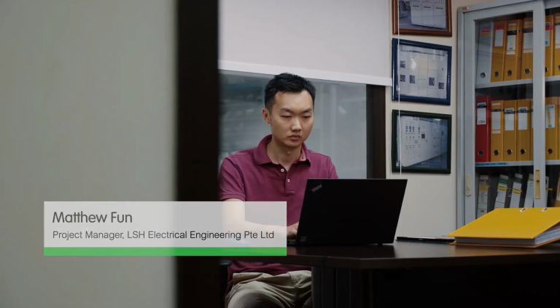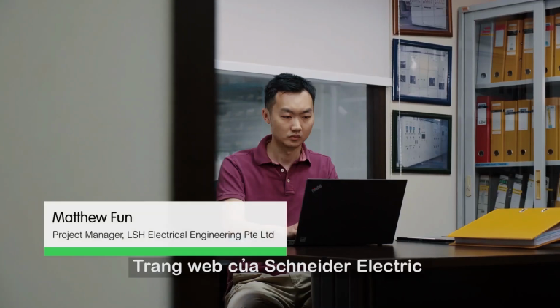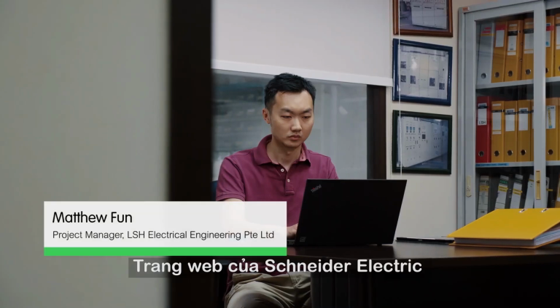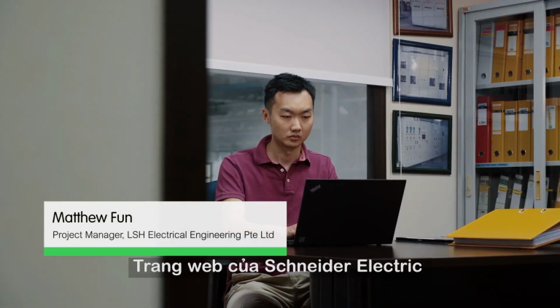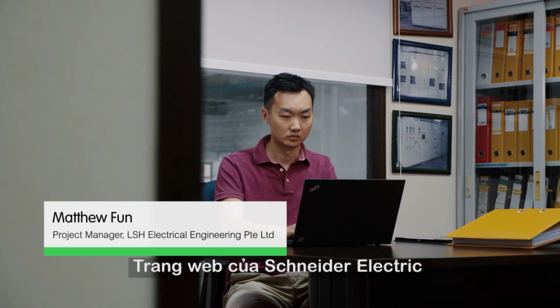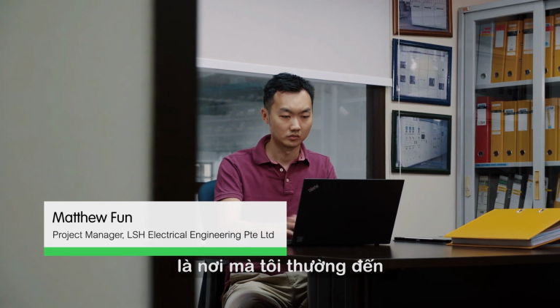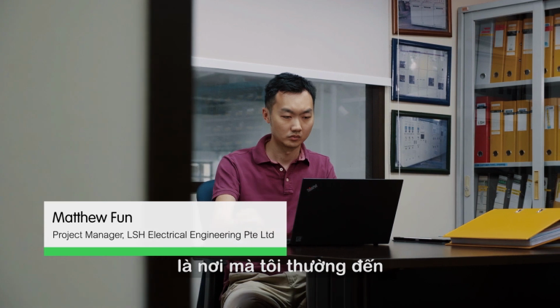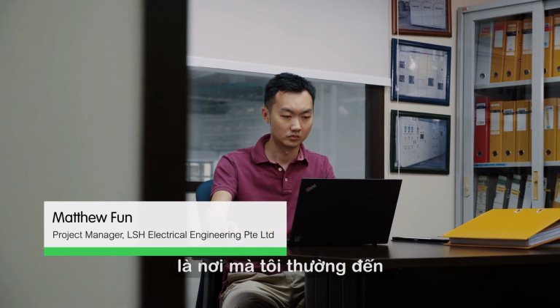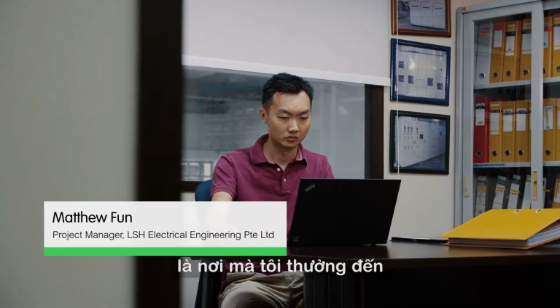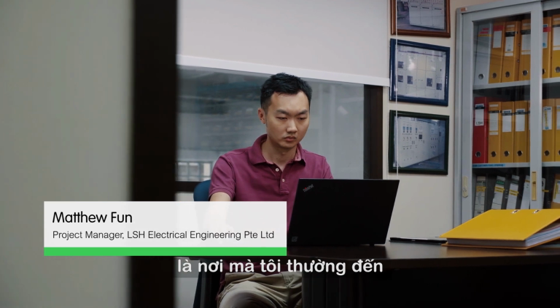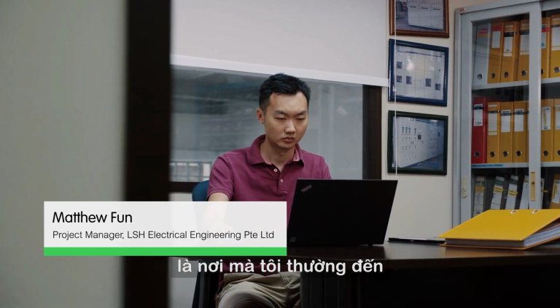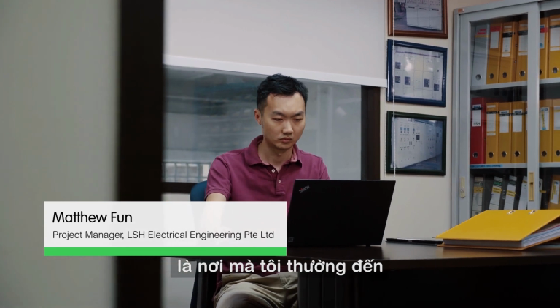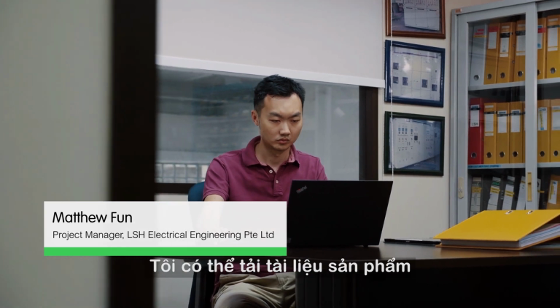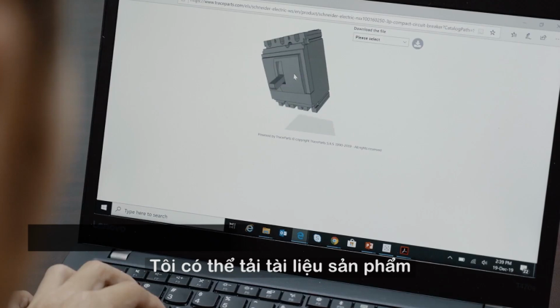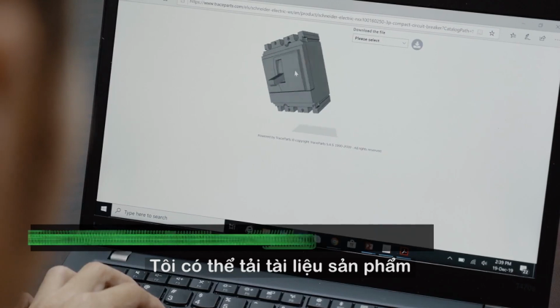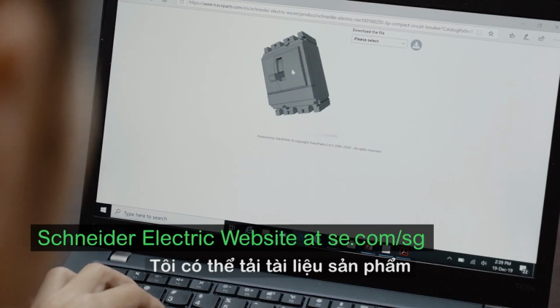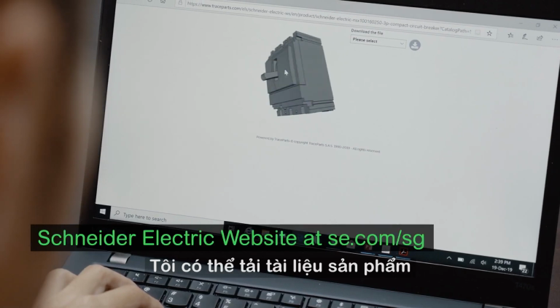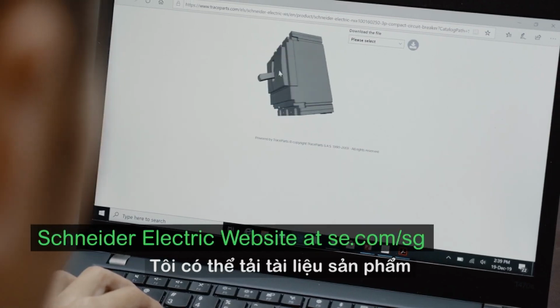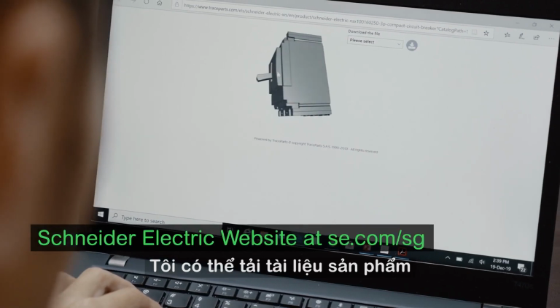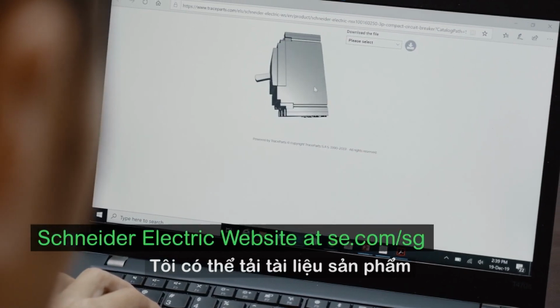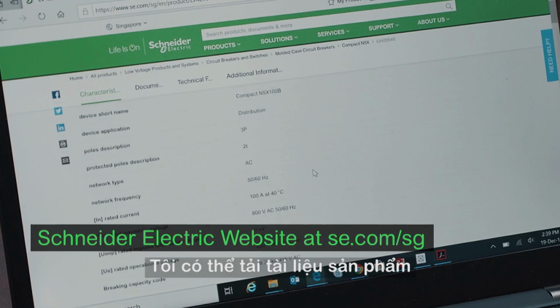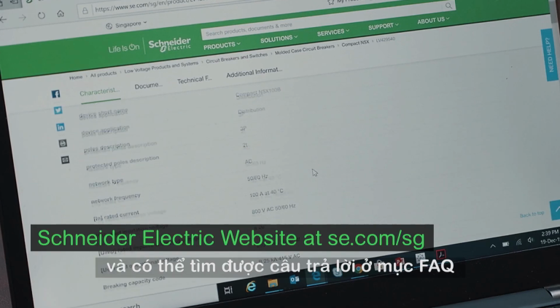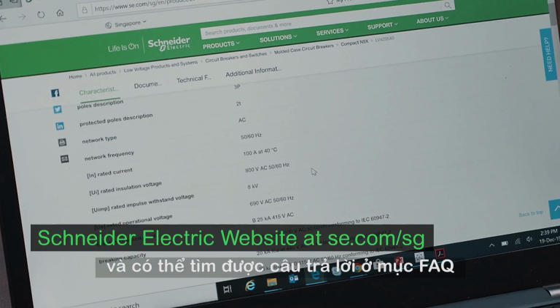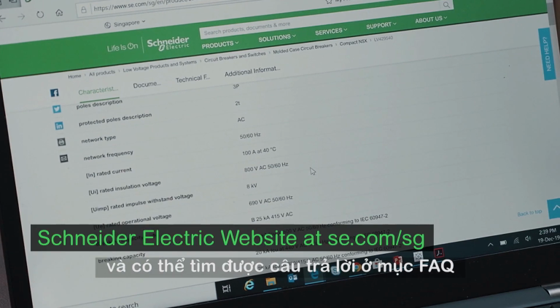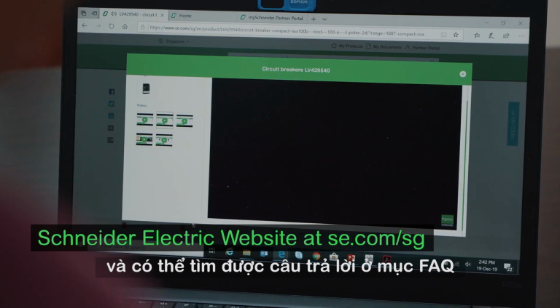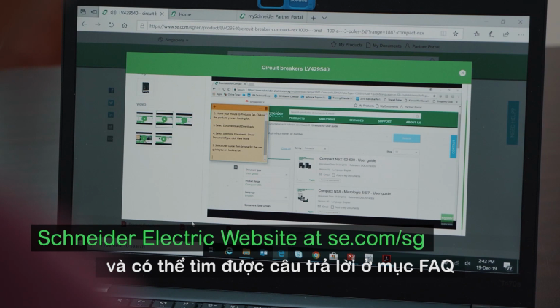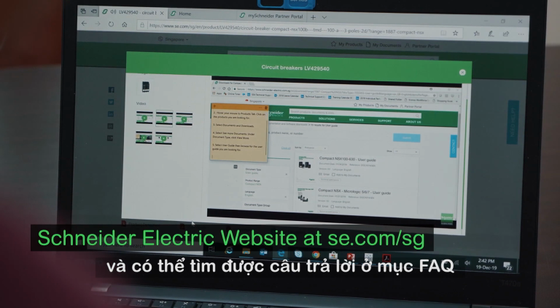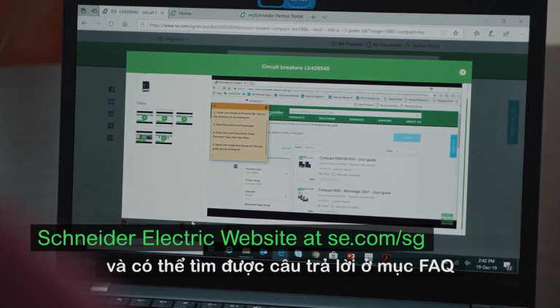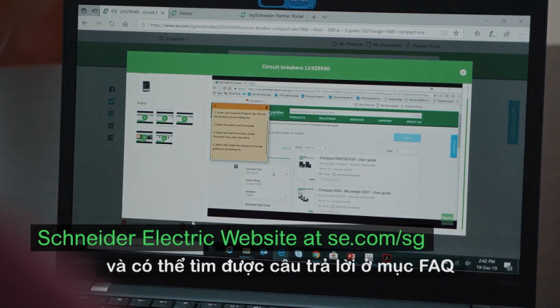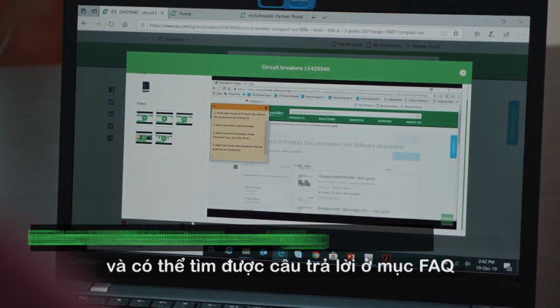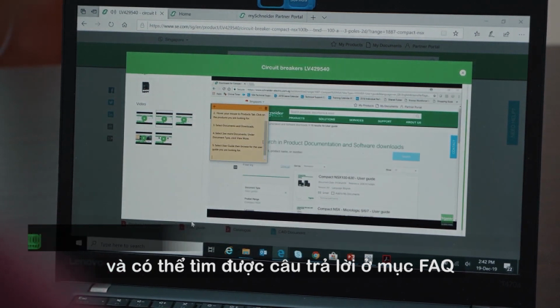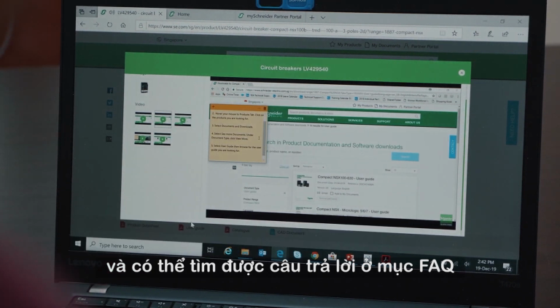Schneider Electric's website is my go-to place. I can download product data sheets and even find answers in their FAQ section.